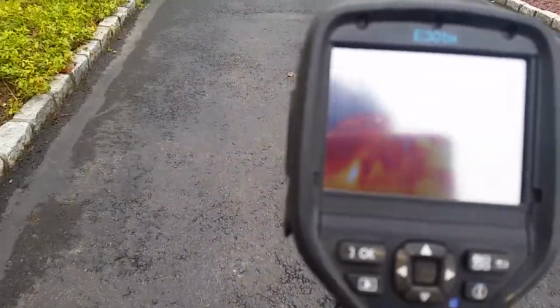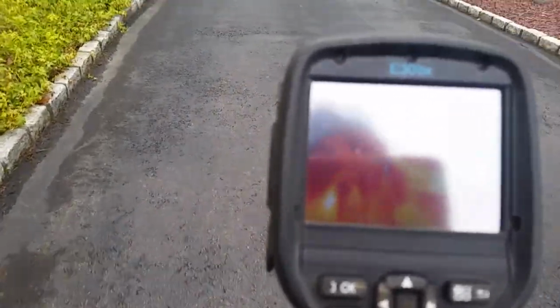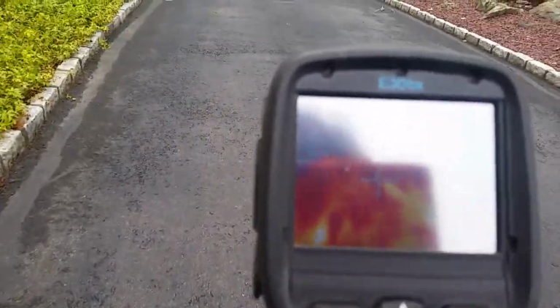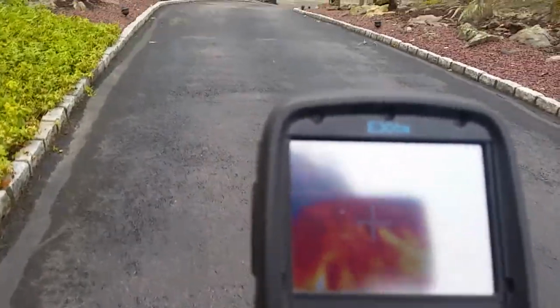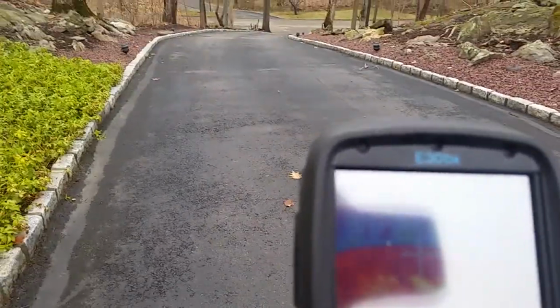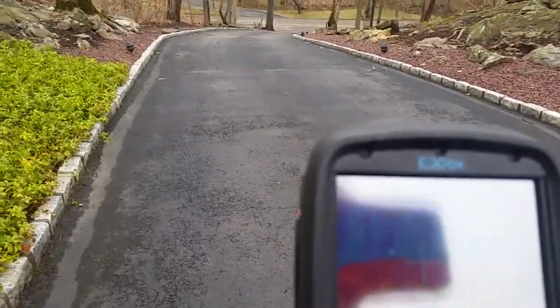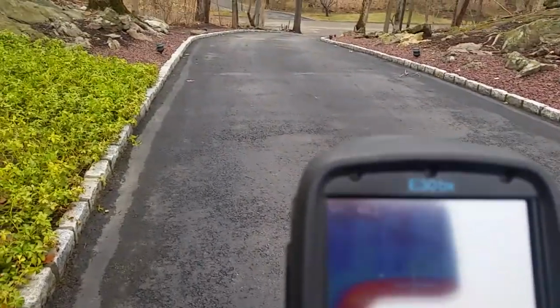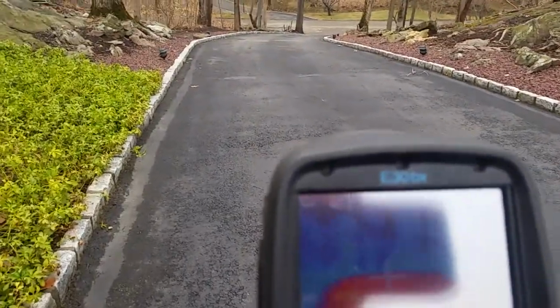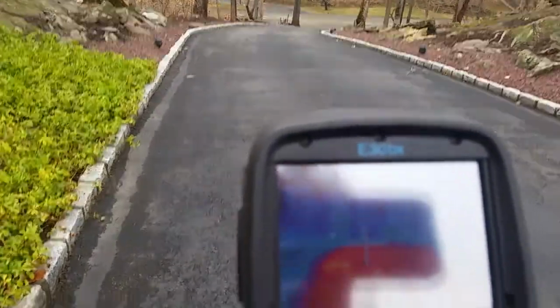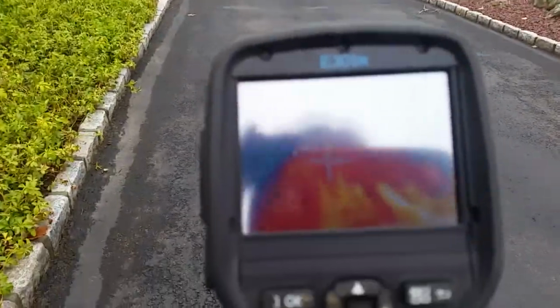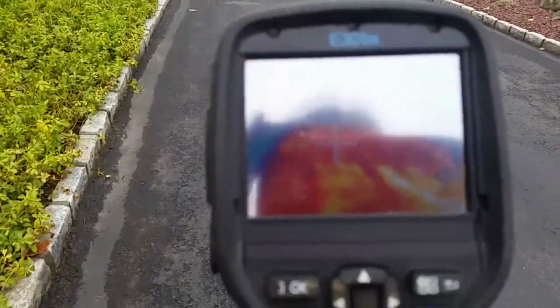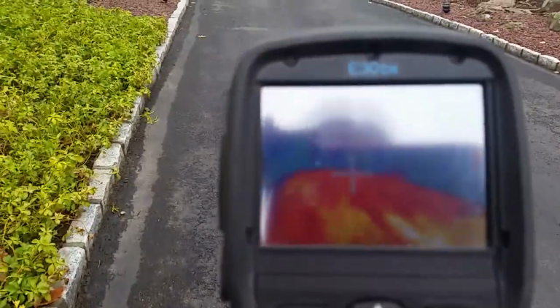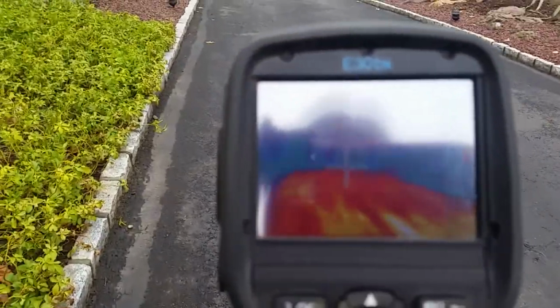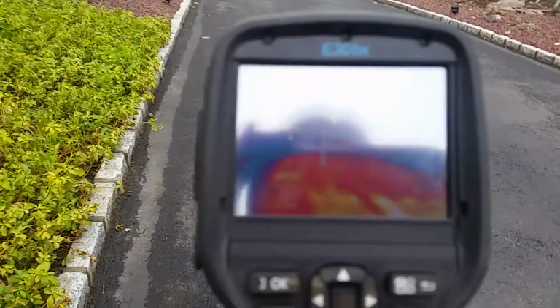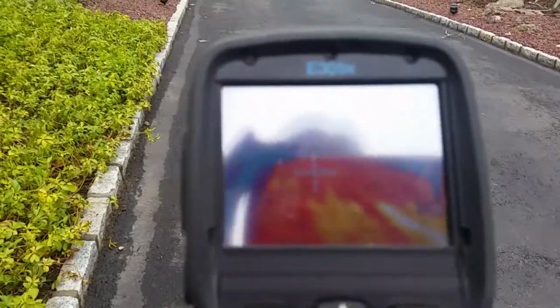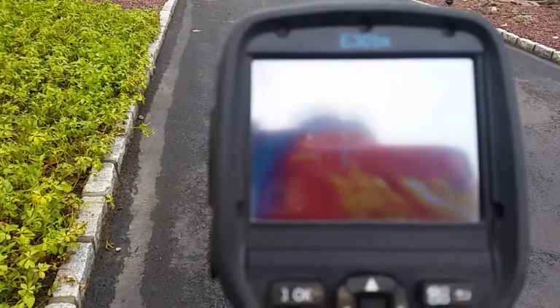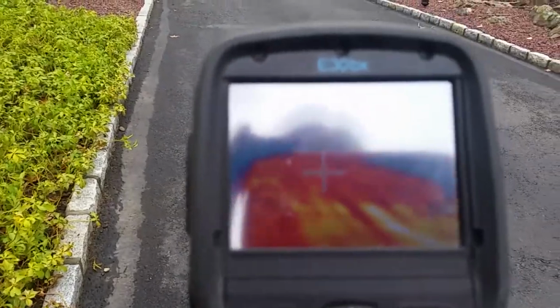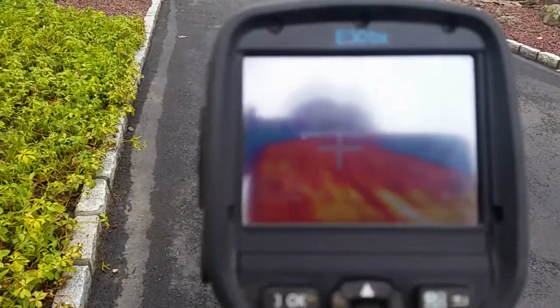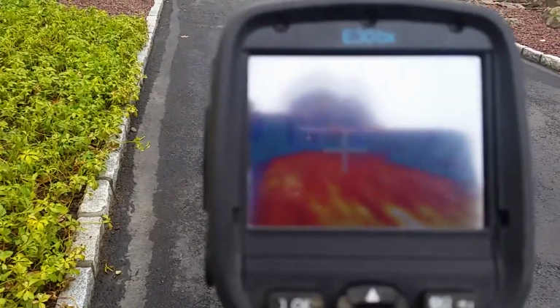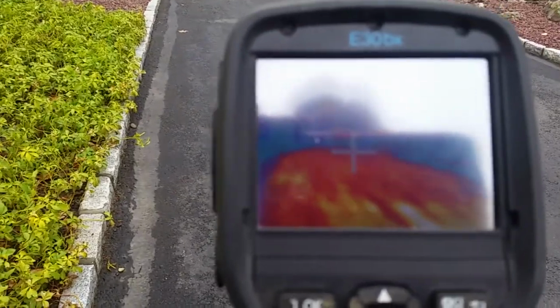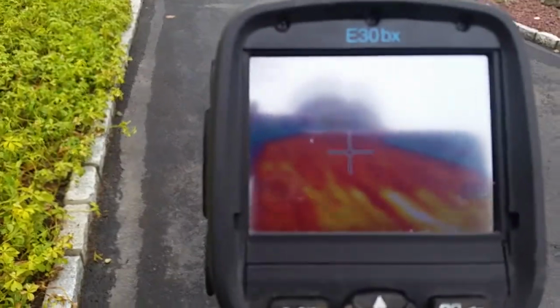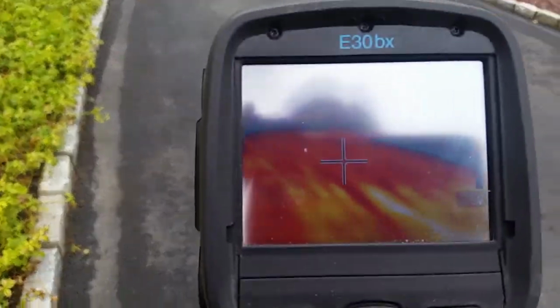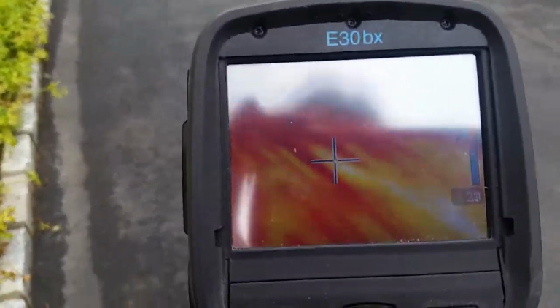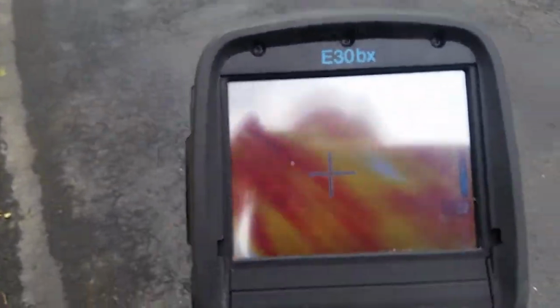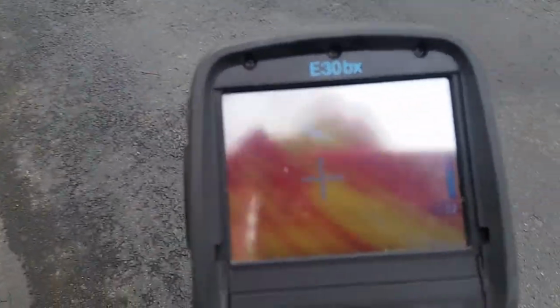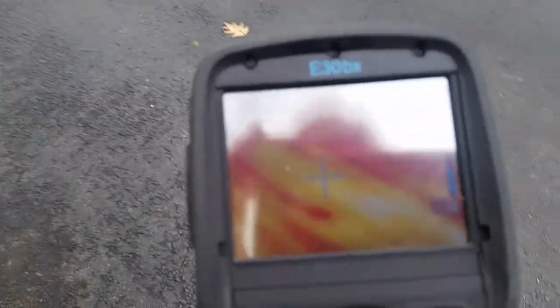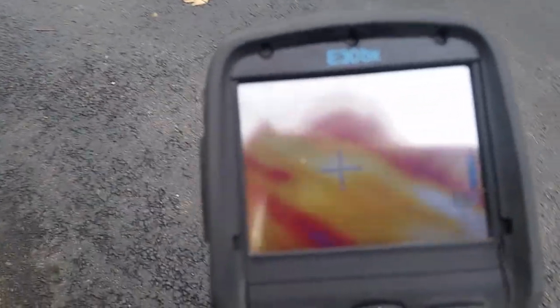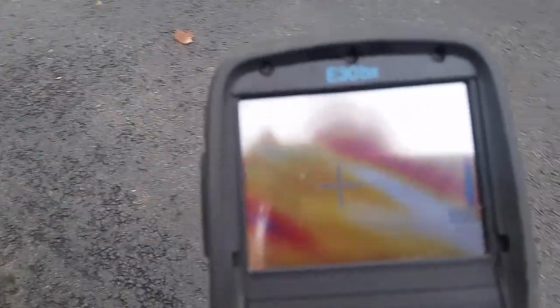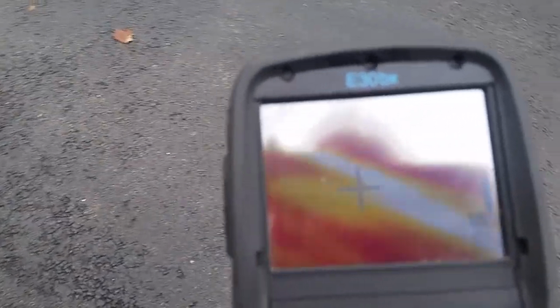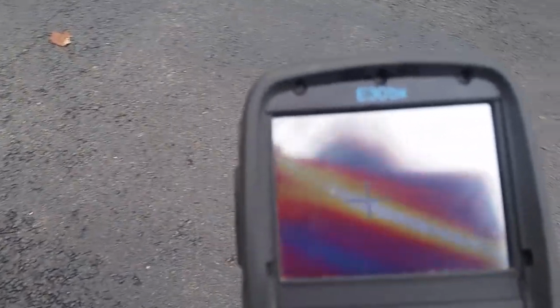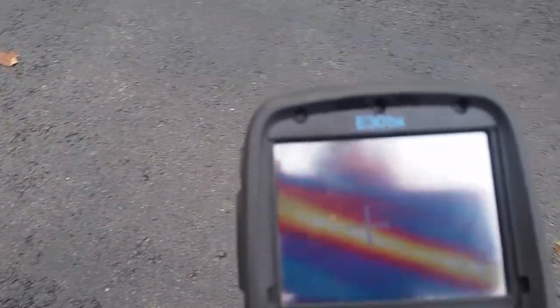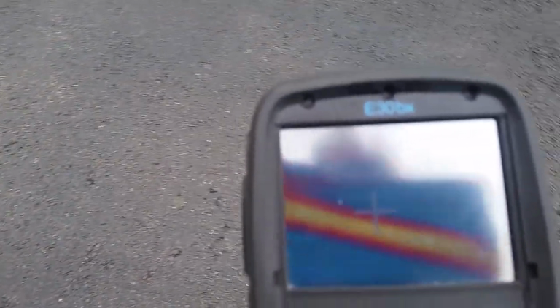All the way down — the driveway goes all the way down to the street there. You can see it's all warm.